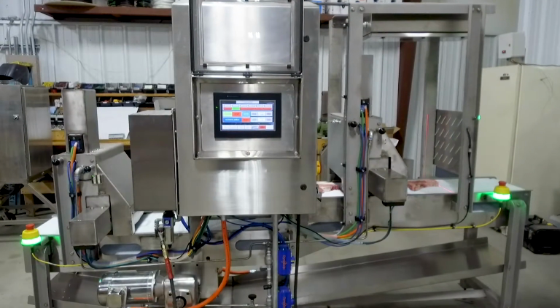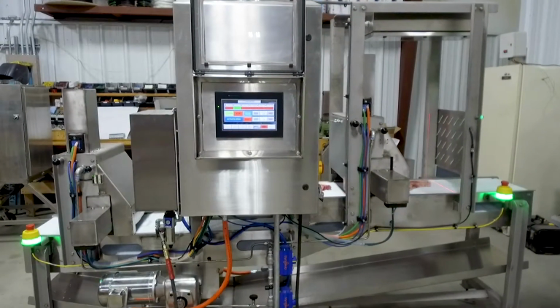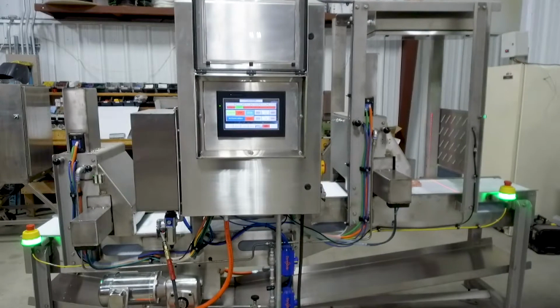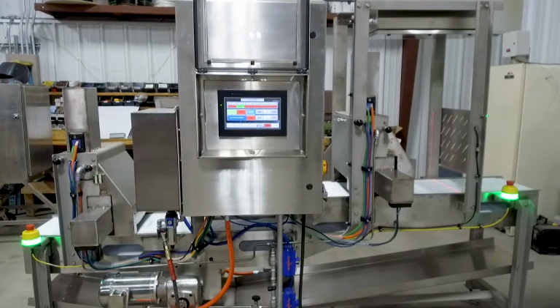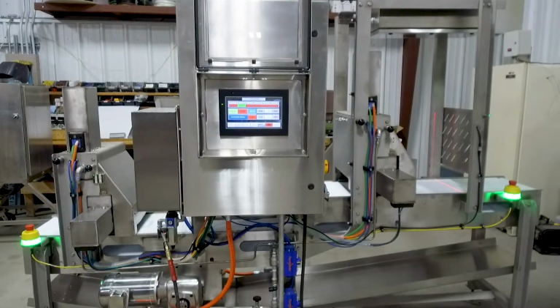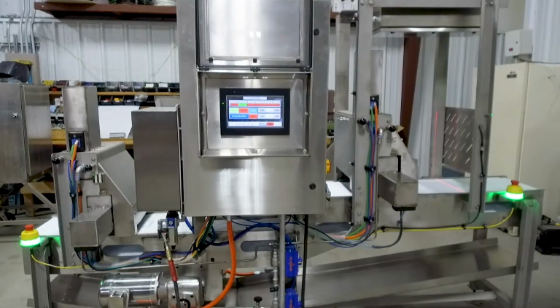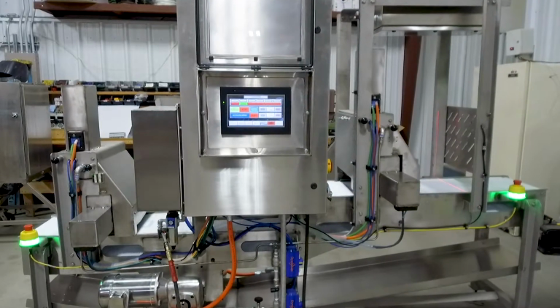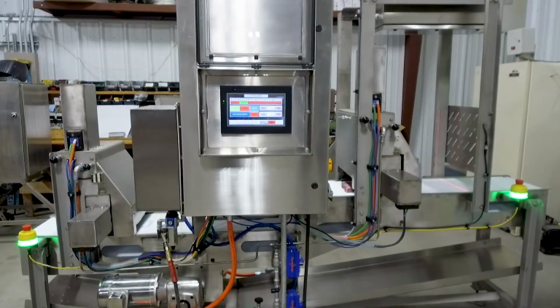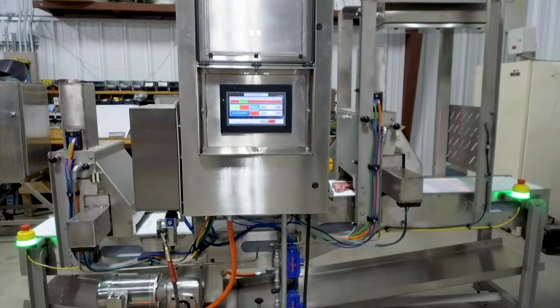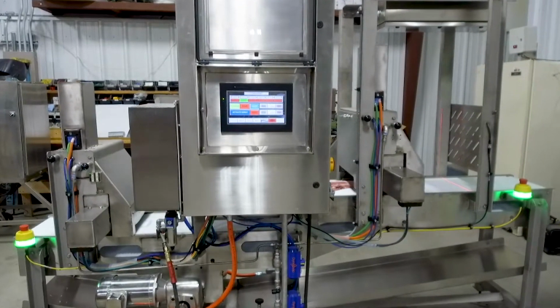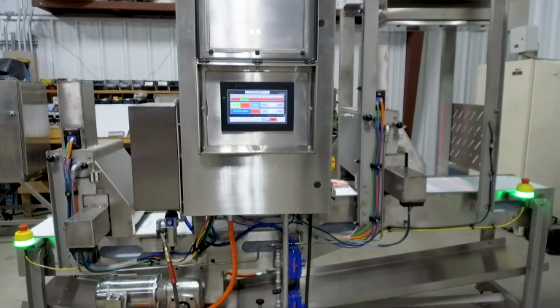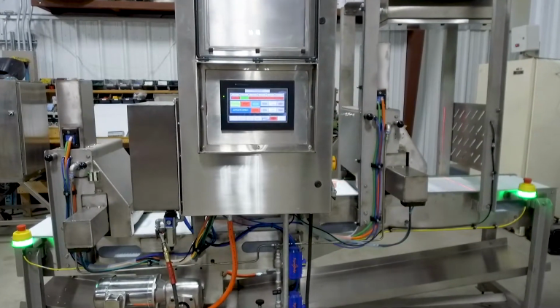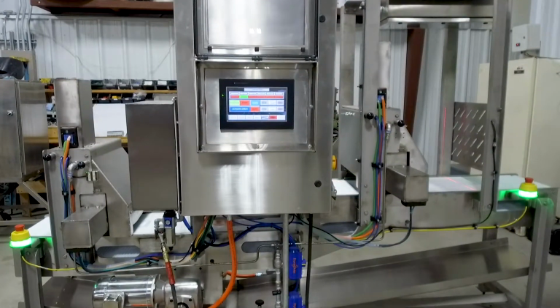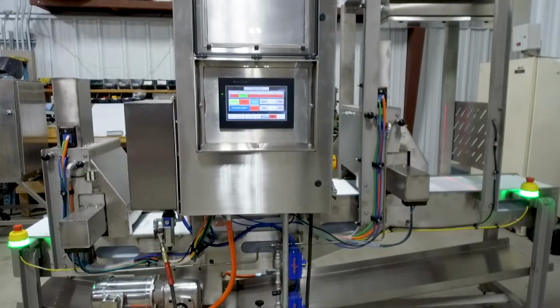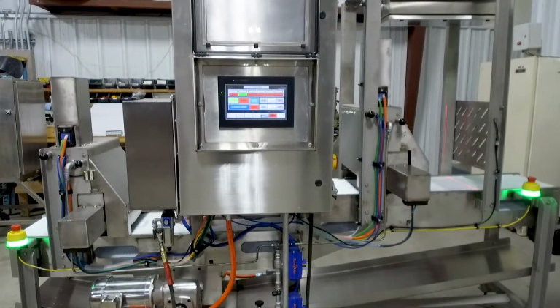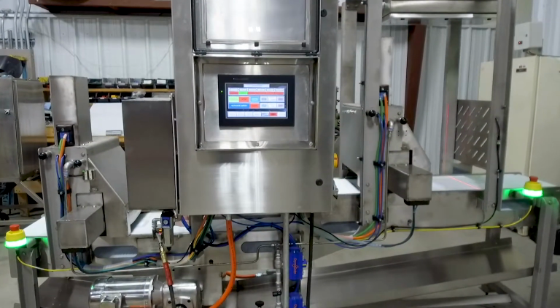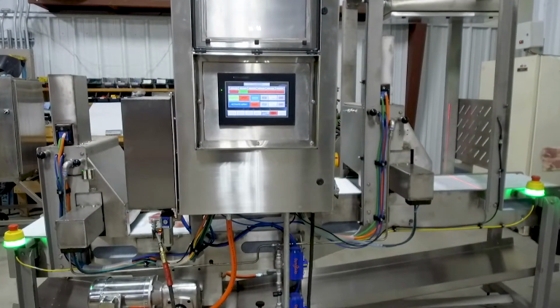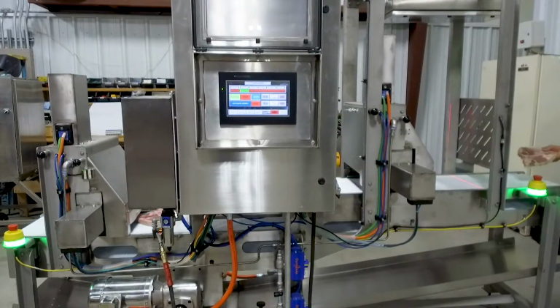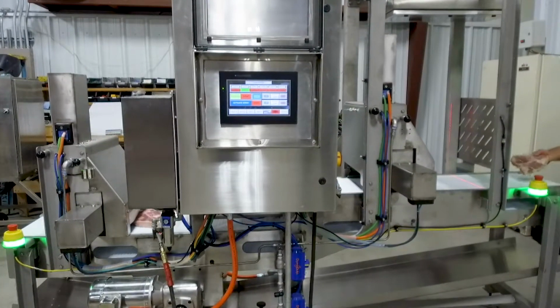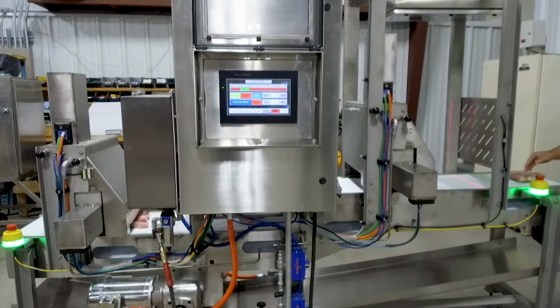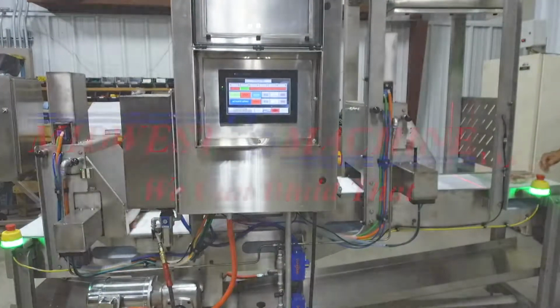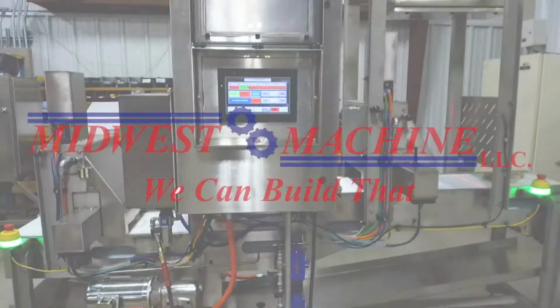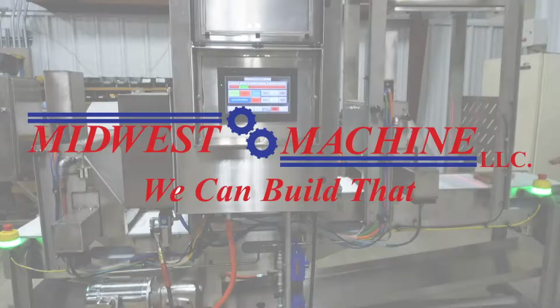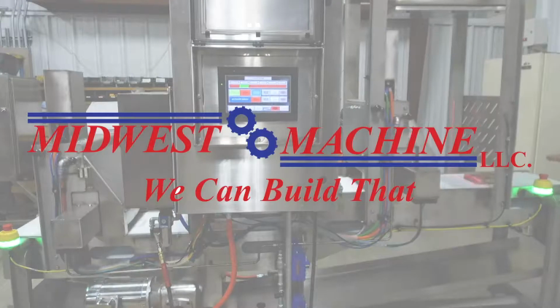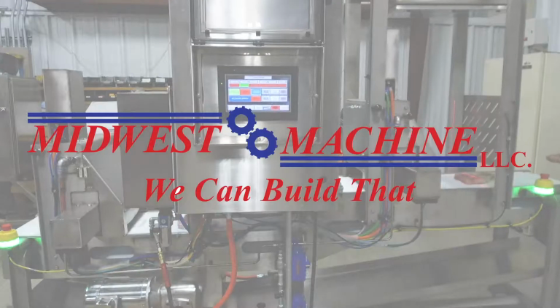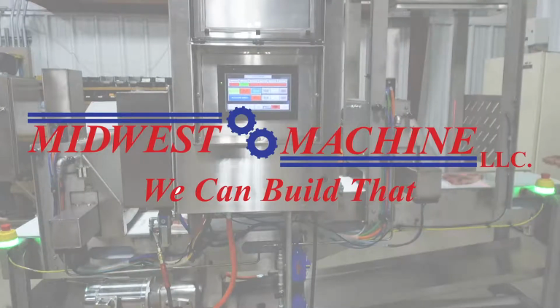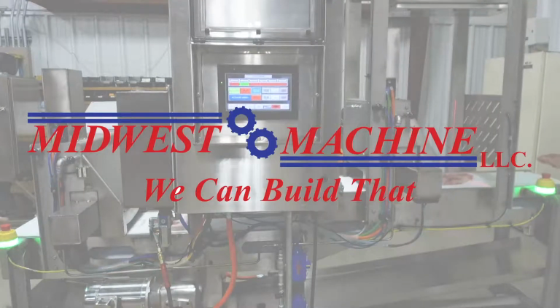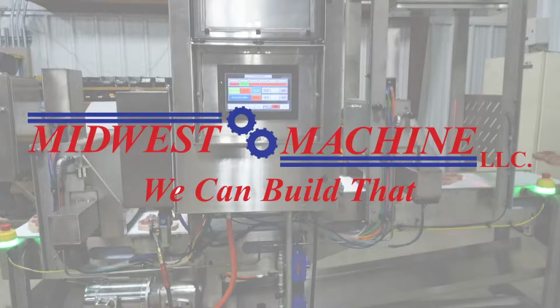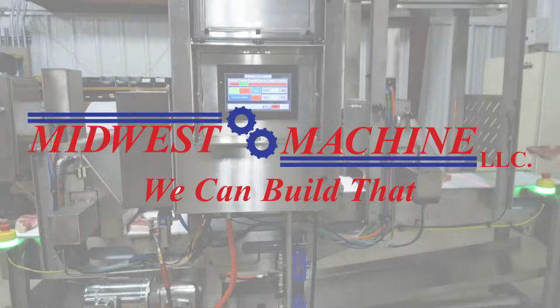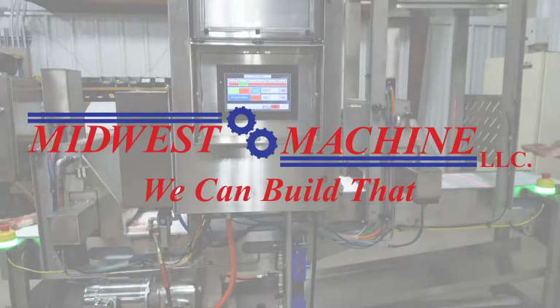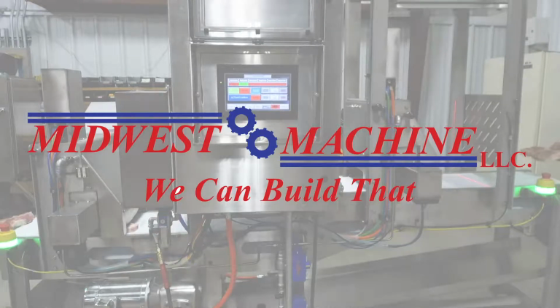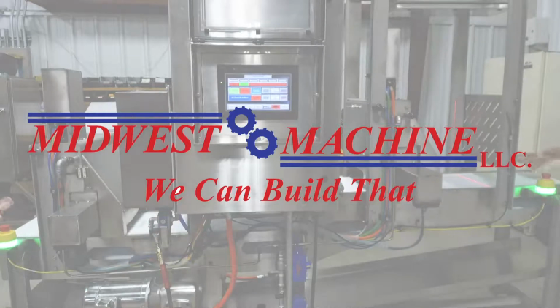Each day is another opportunity to revolutionize your industry, so let's talk. Midwest Machine — we can build that.